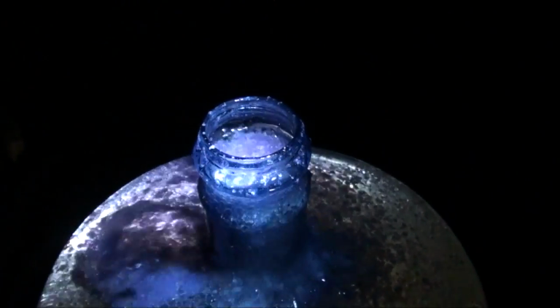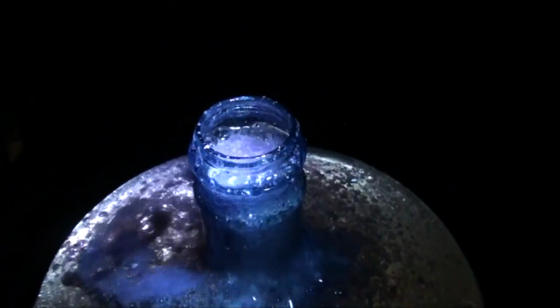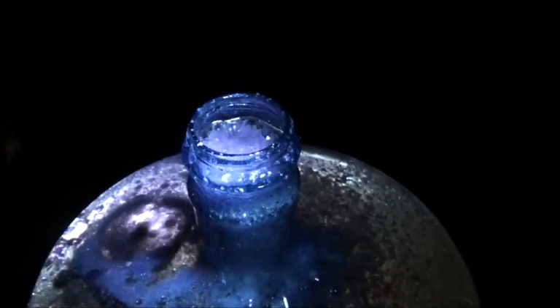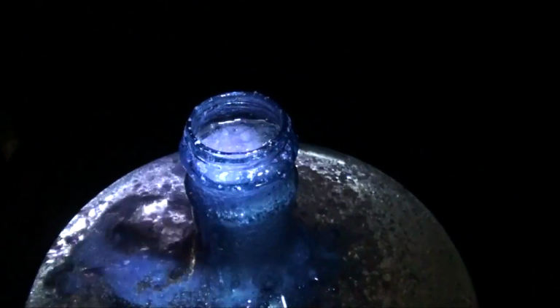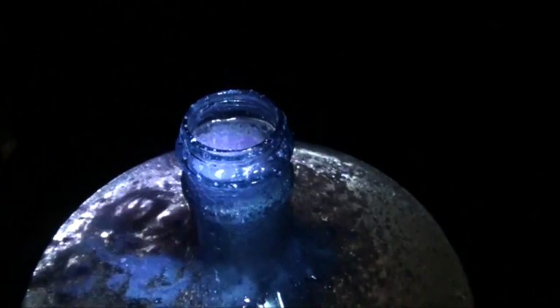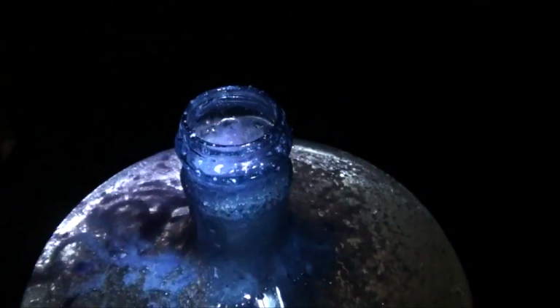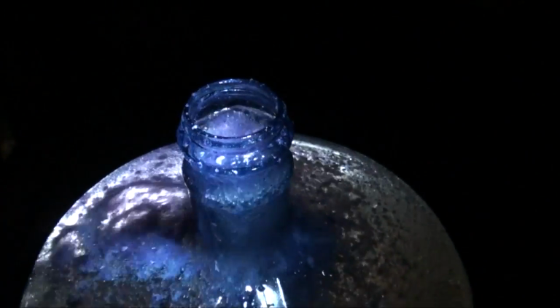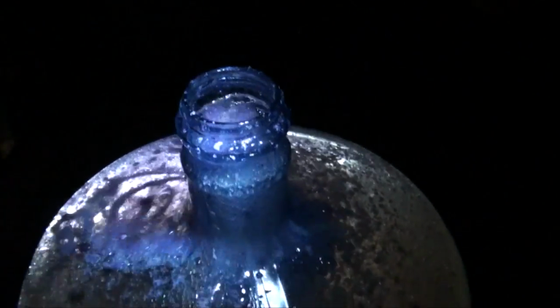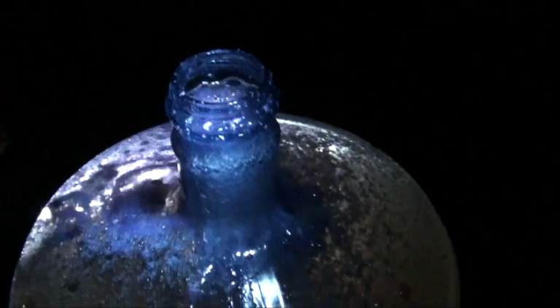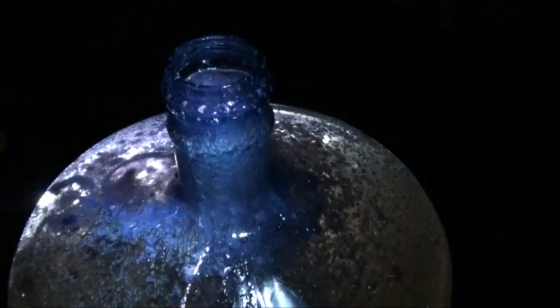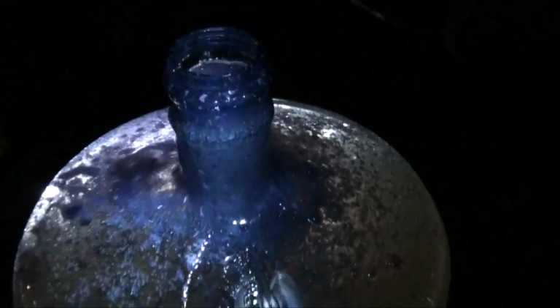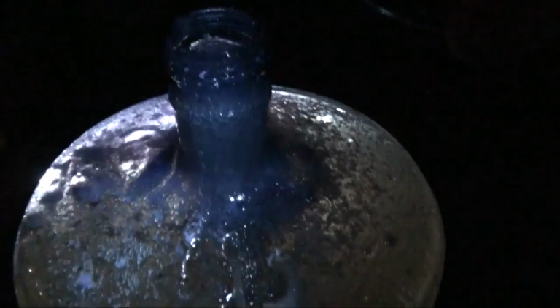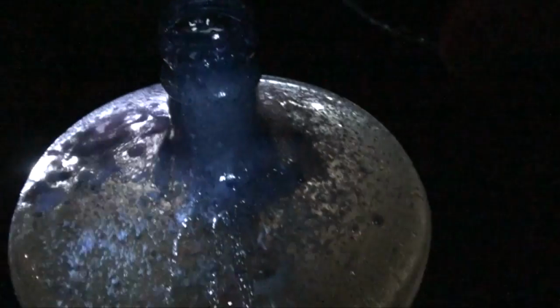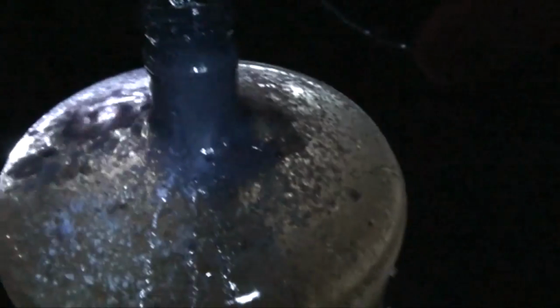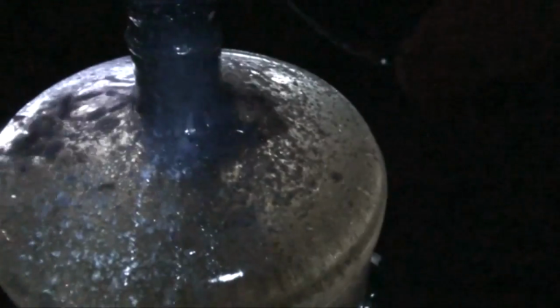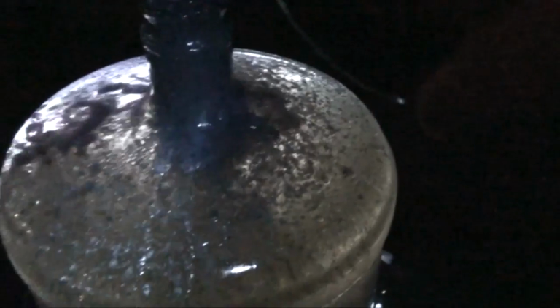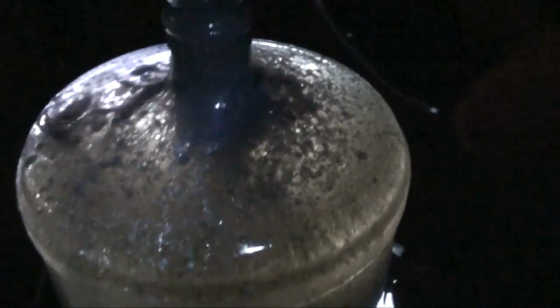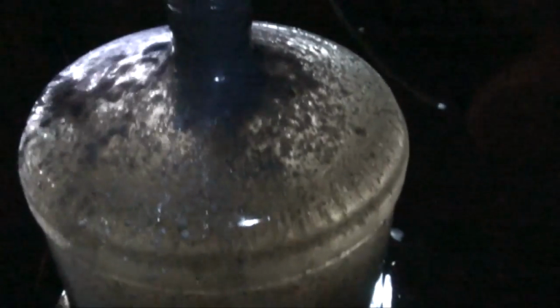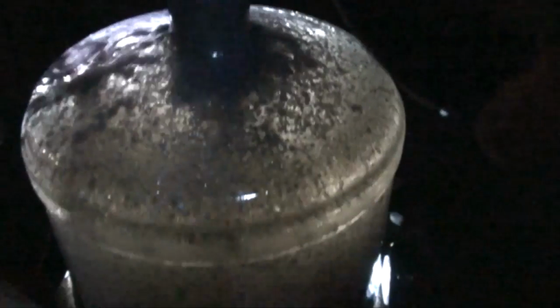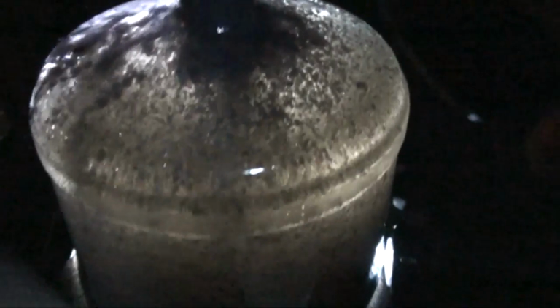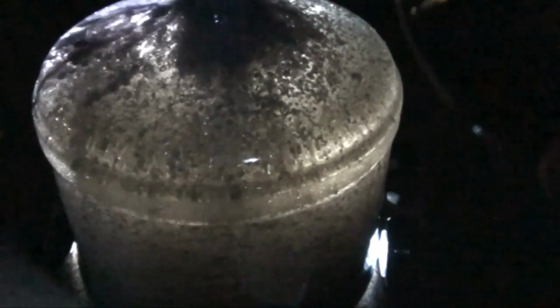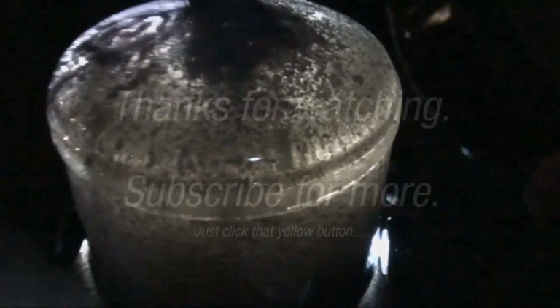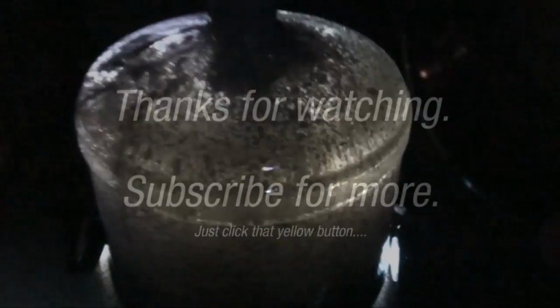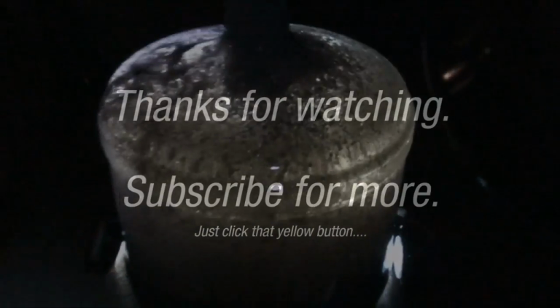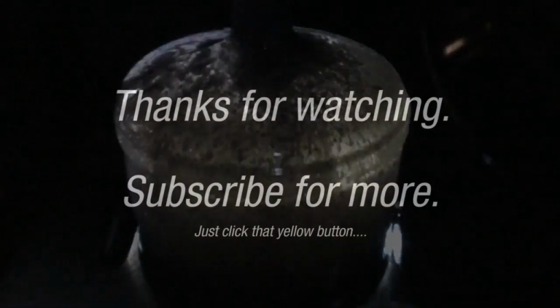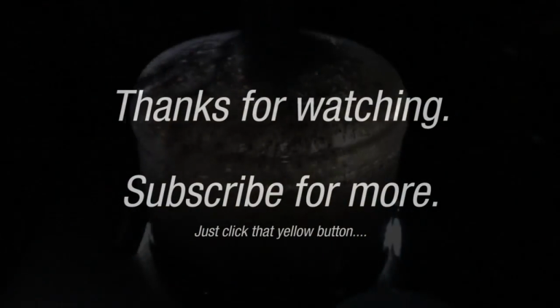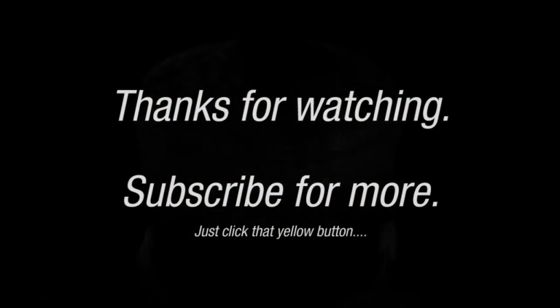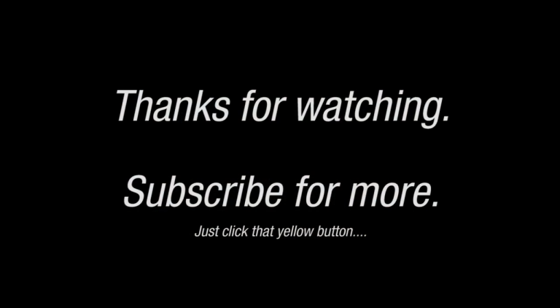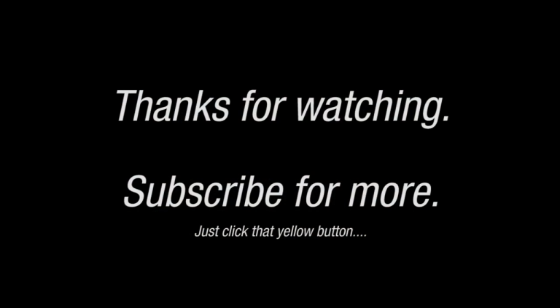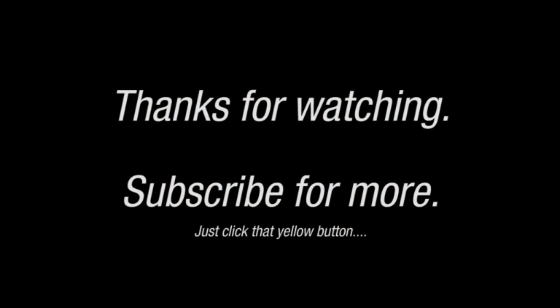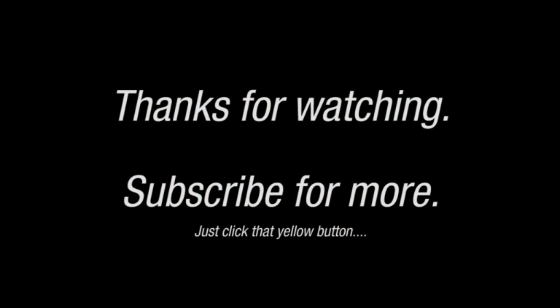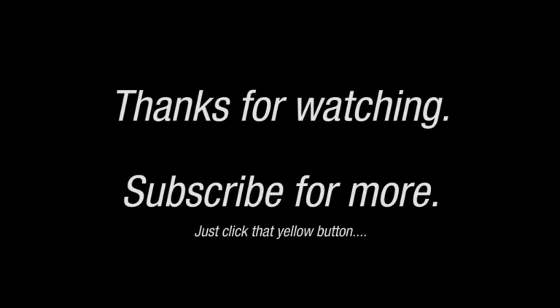Thanks for watching. Make sure you're subscribed for next week when we jump a car using 18 lemons.